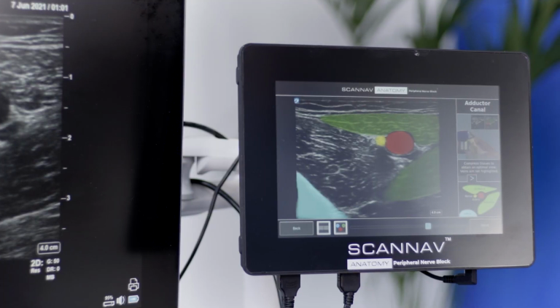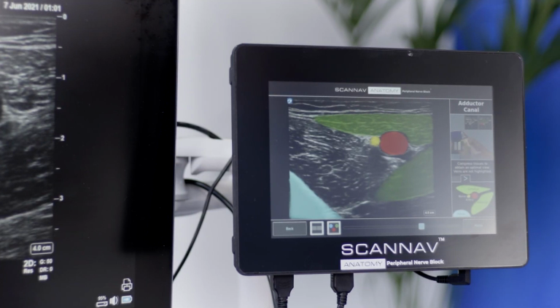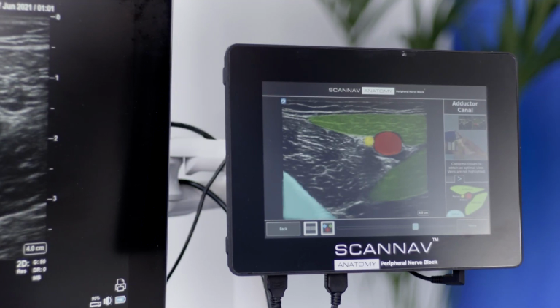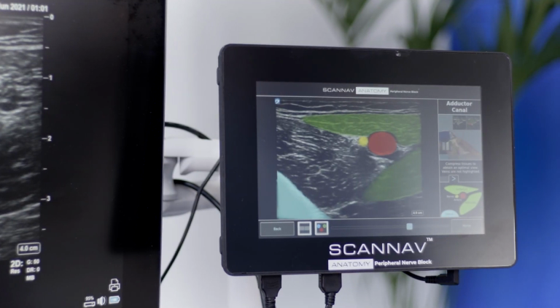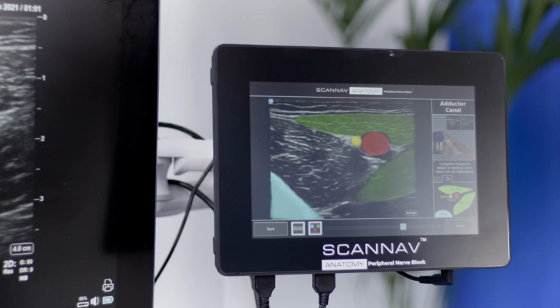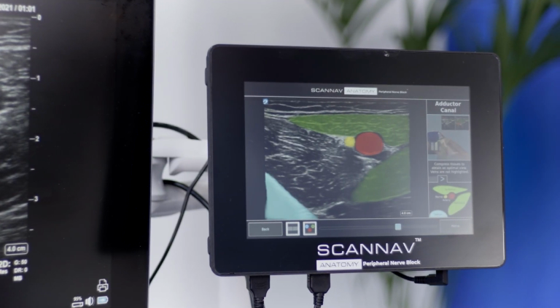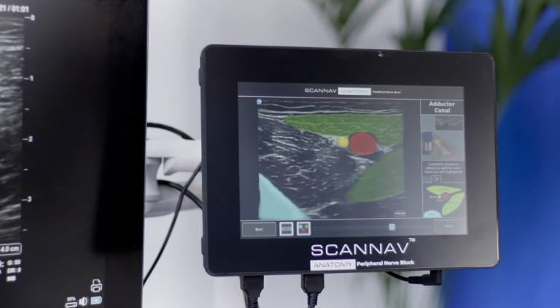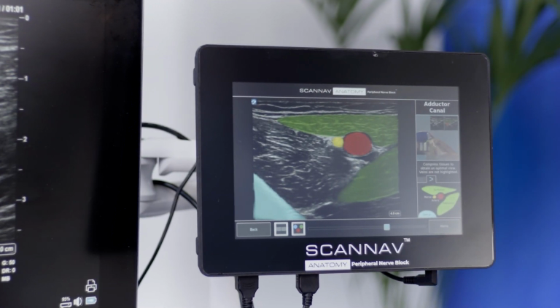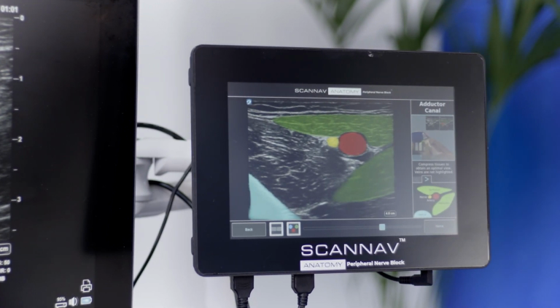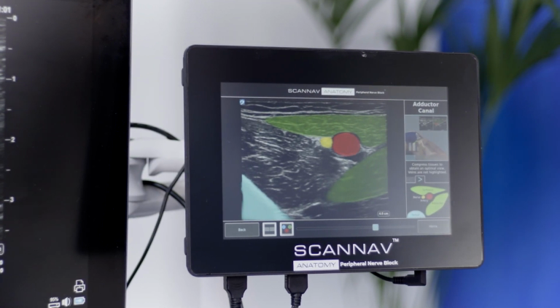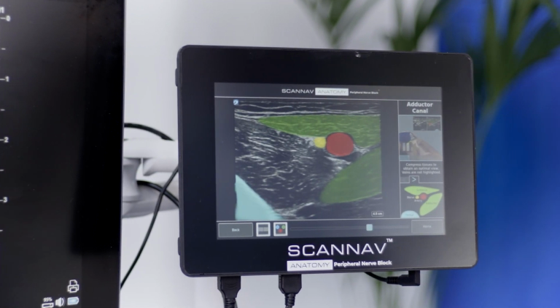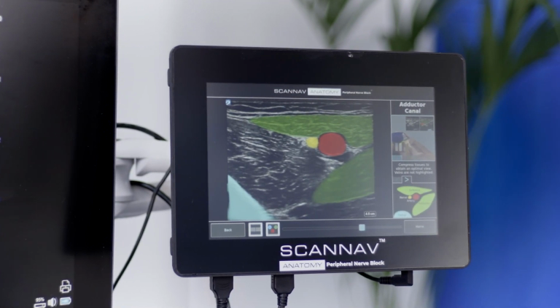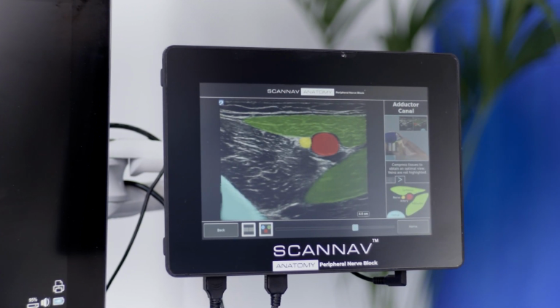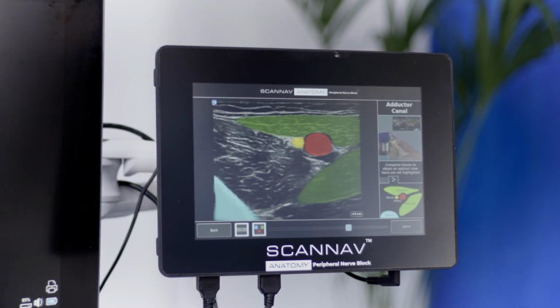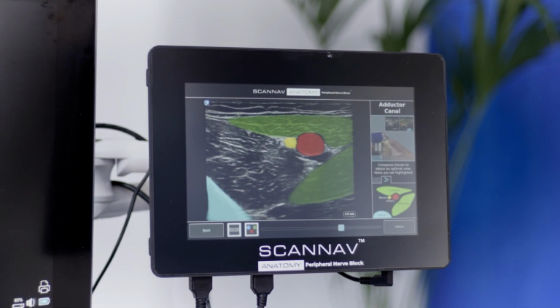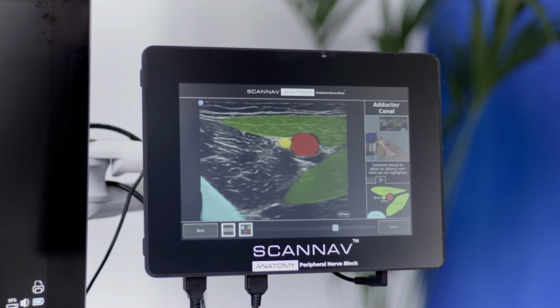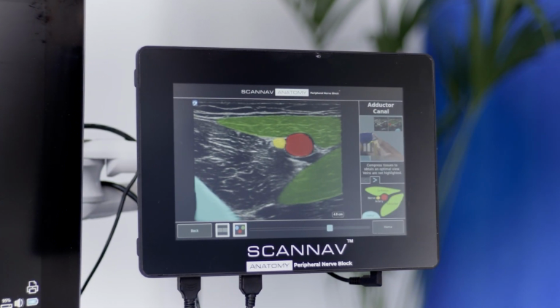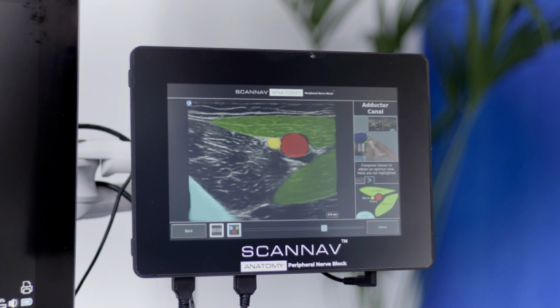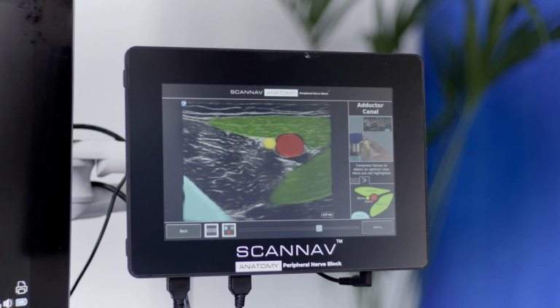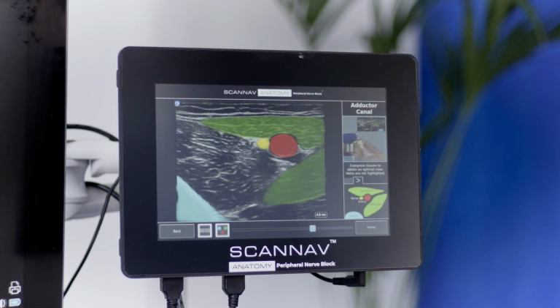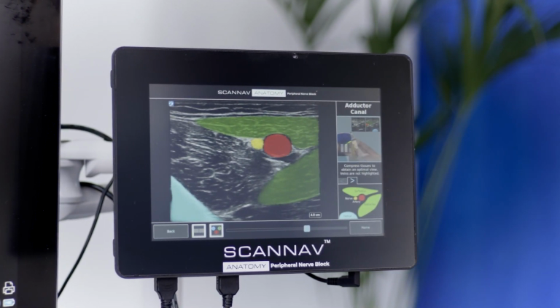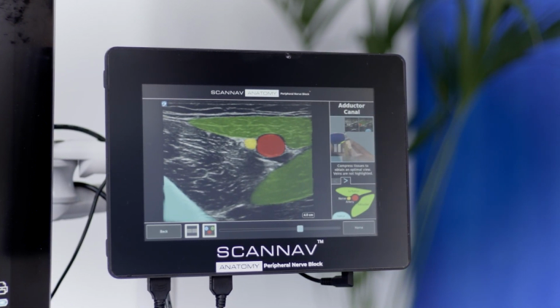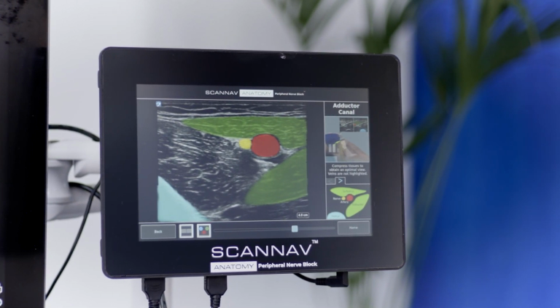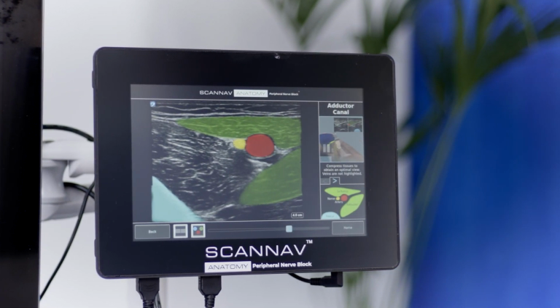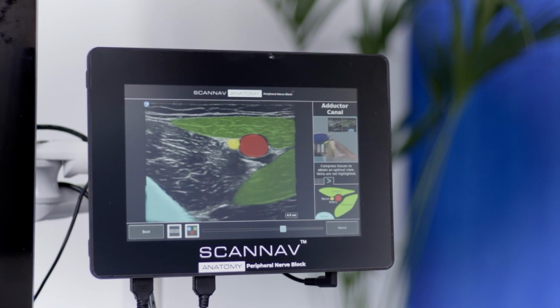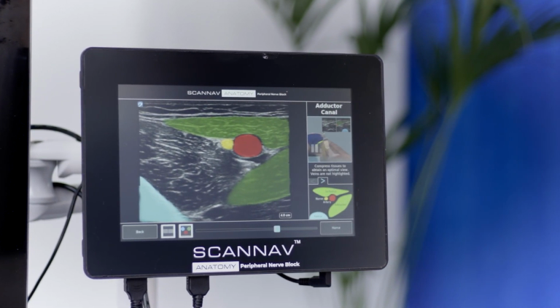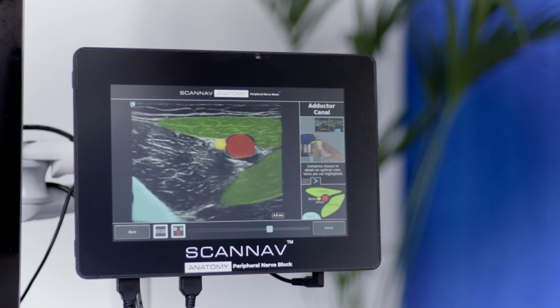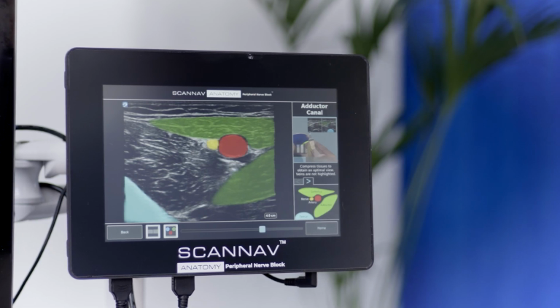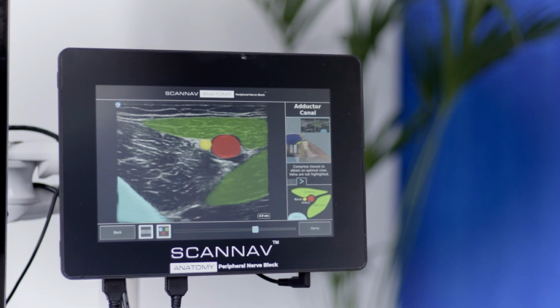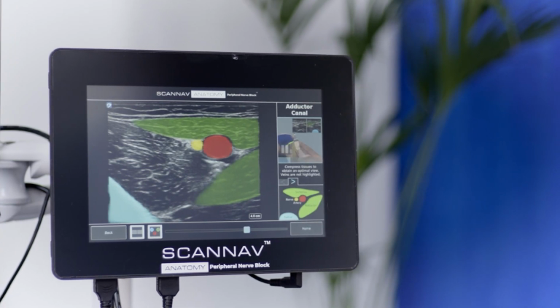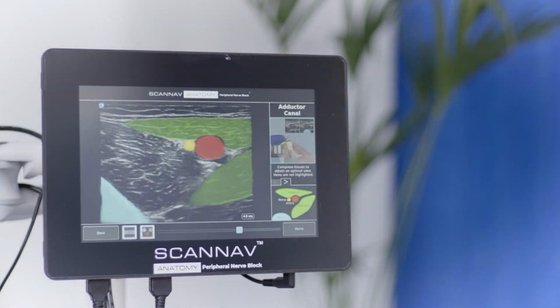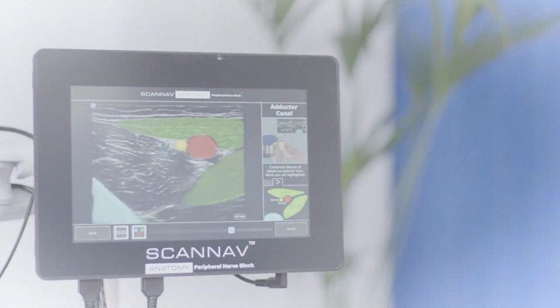ScanNav Anatomy PNB — a powerful cutting-edge technology driven by AI.